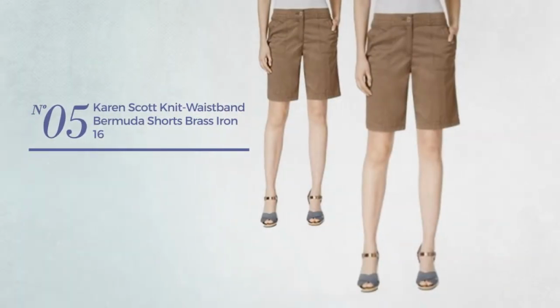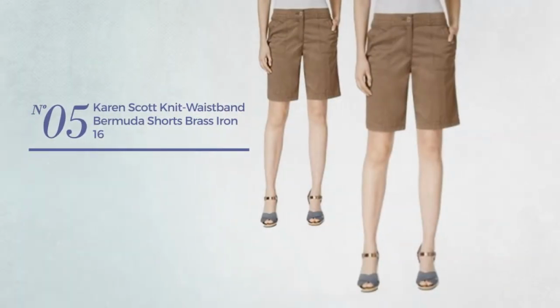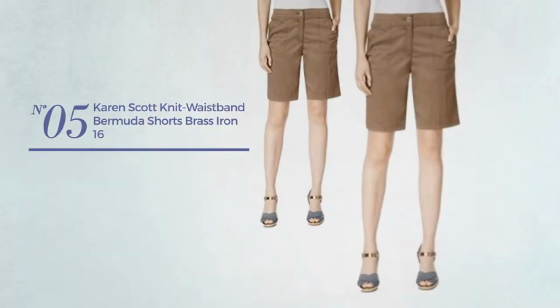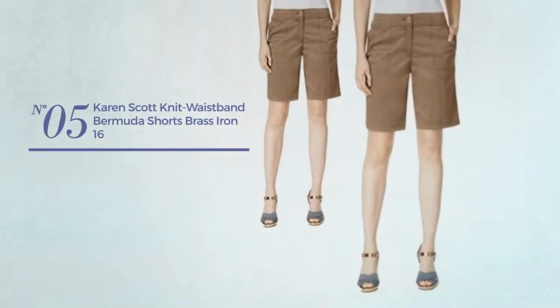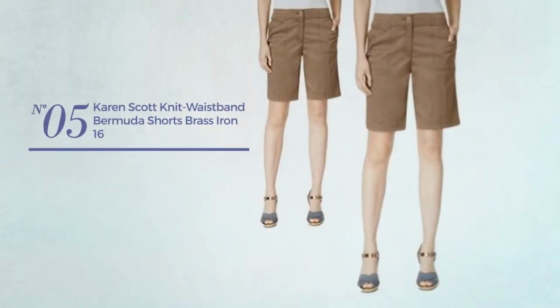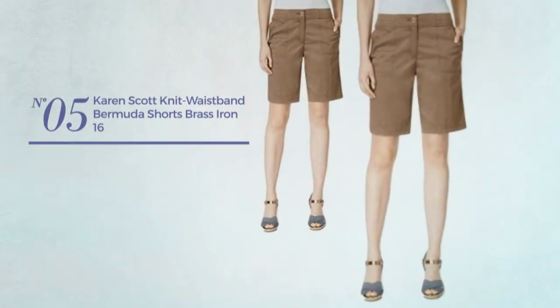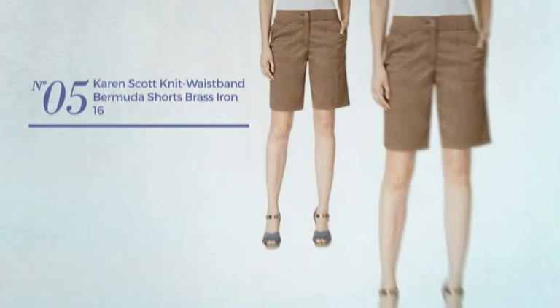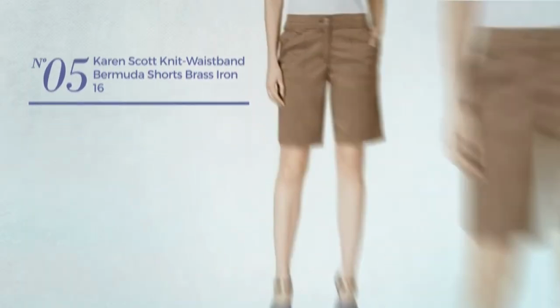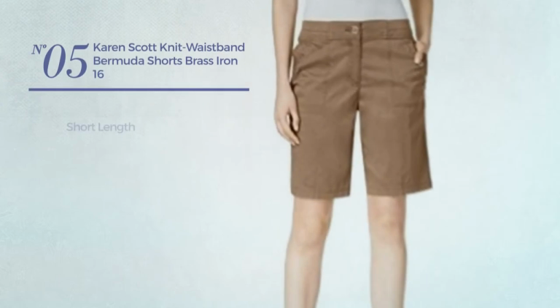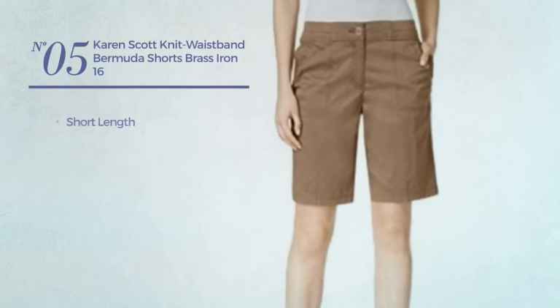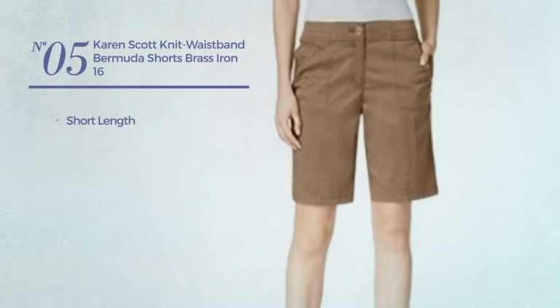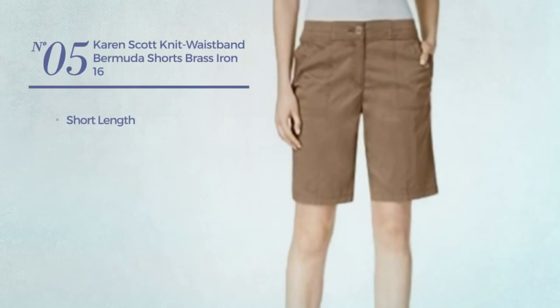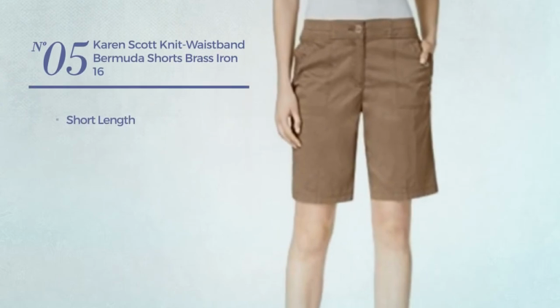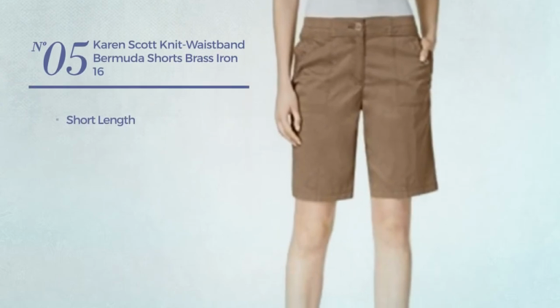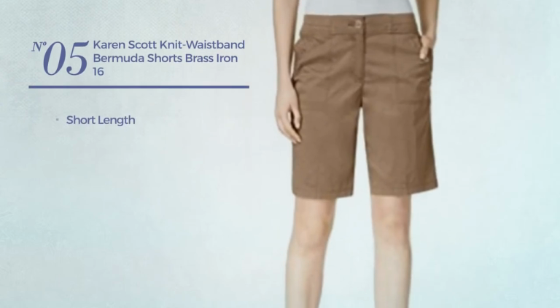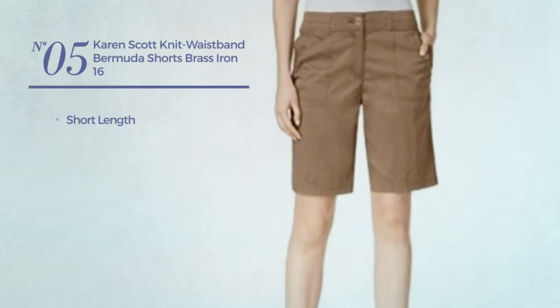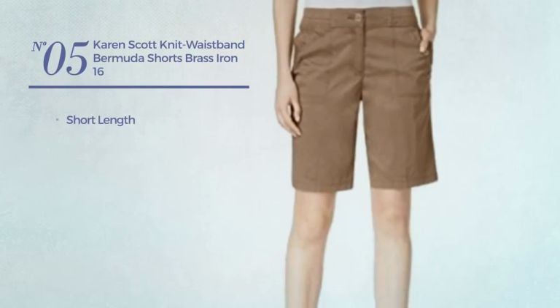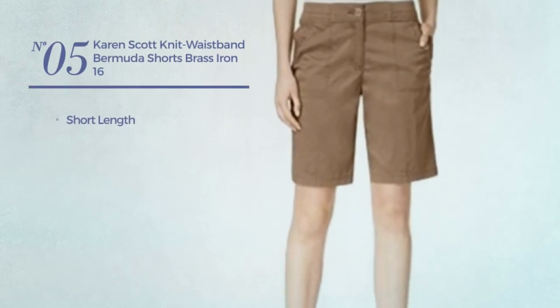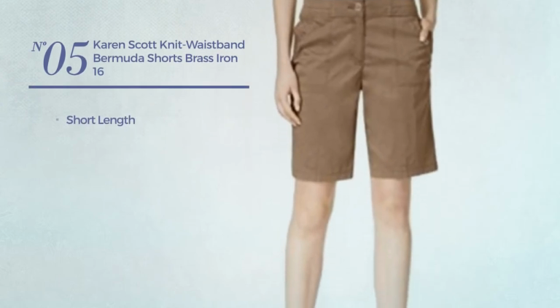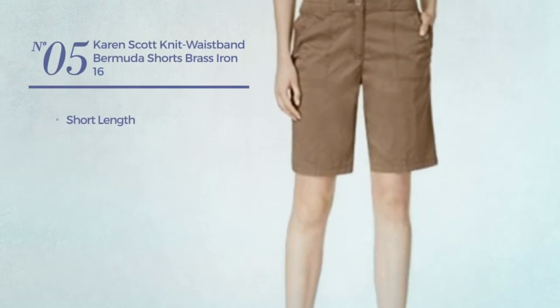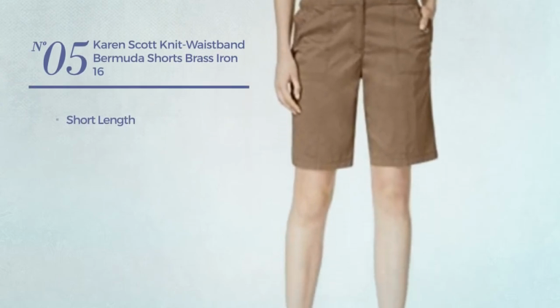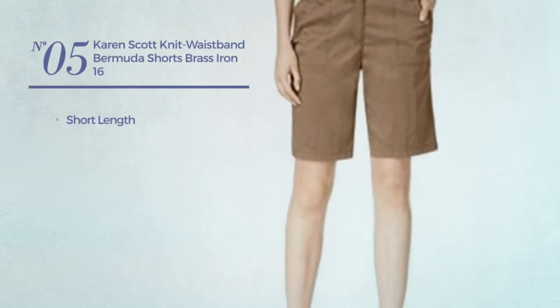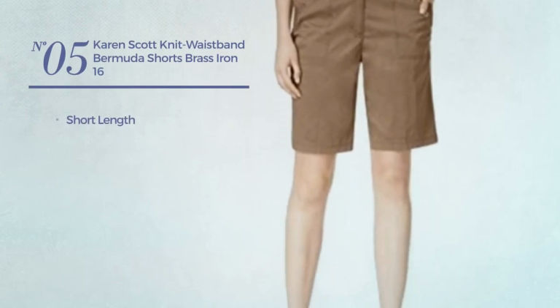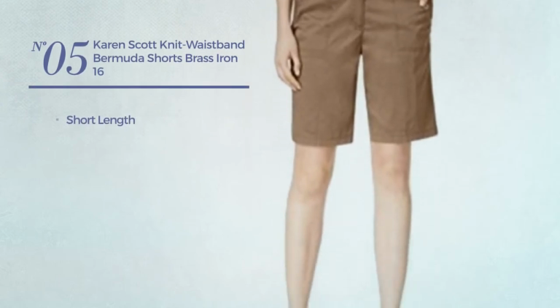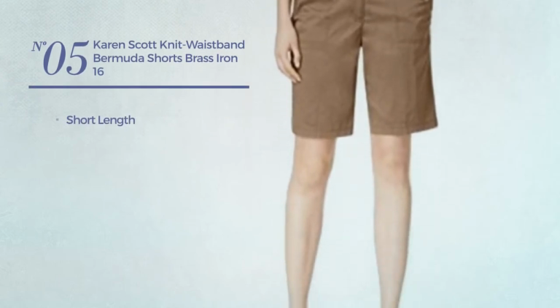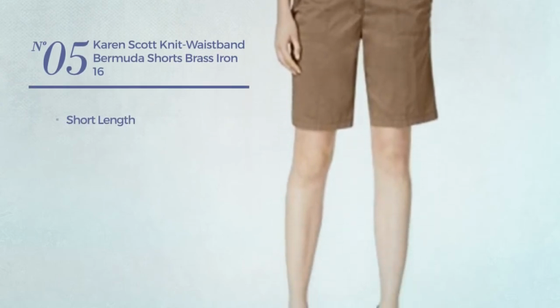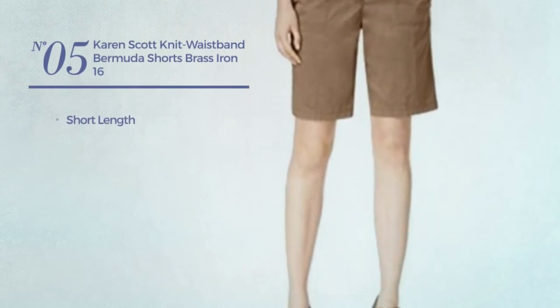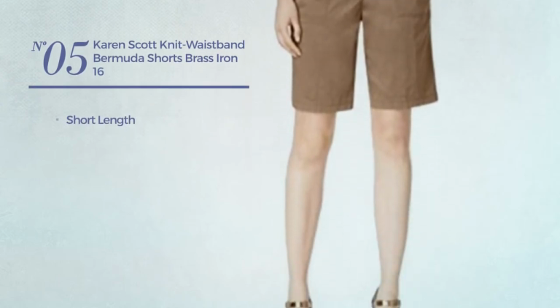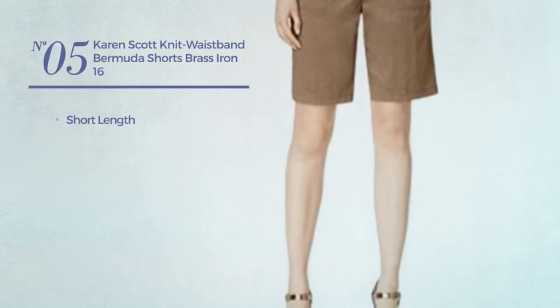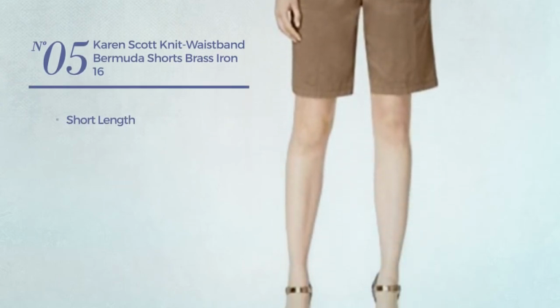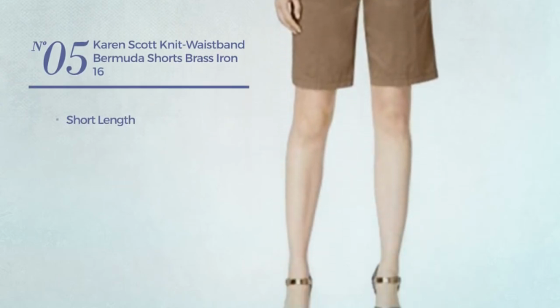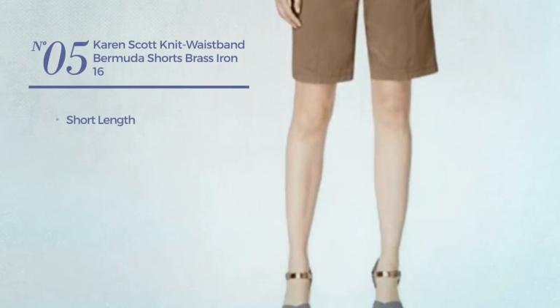Number 5. A short length shorts. Available uniquely in this color.